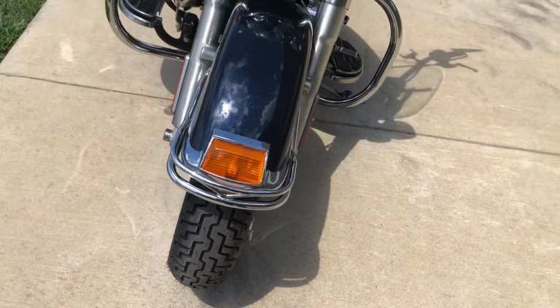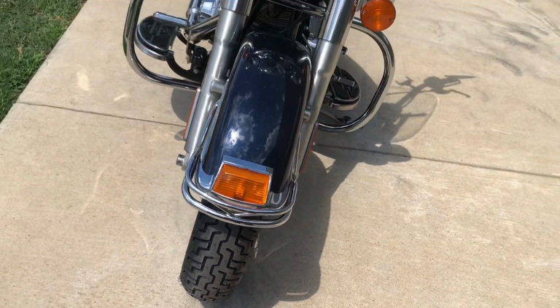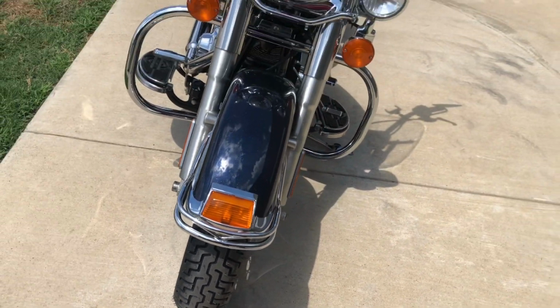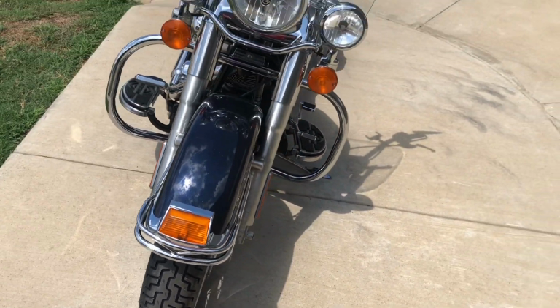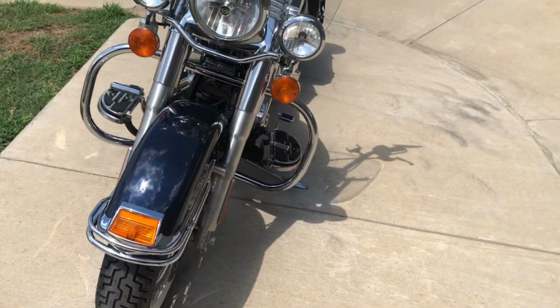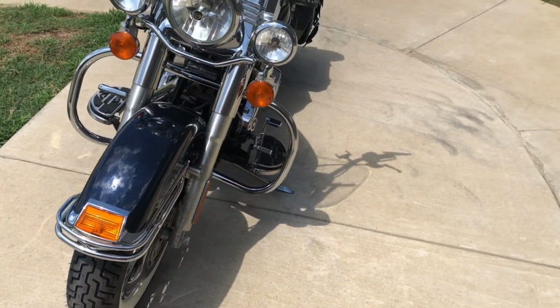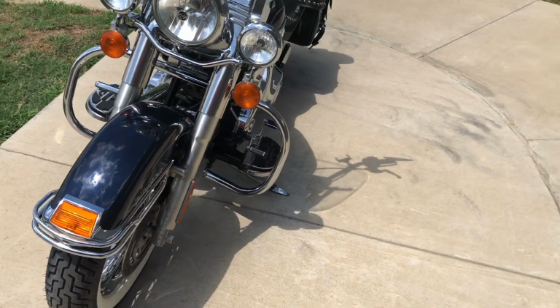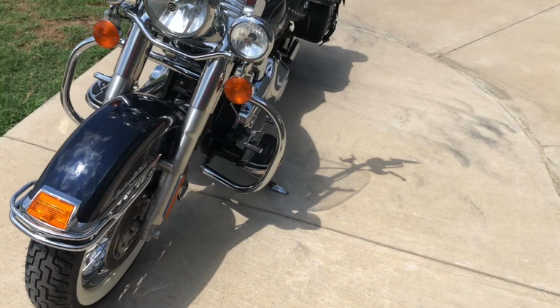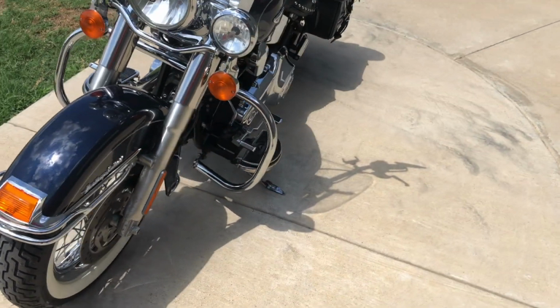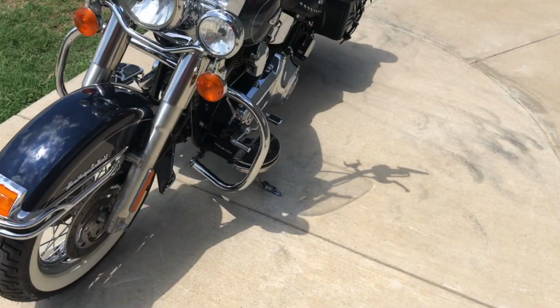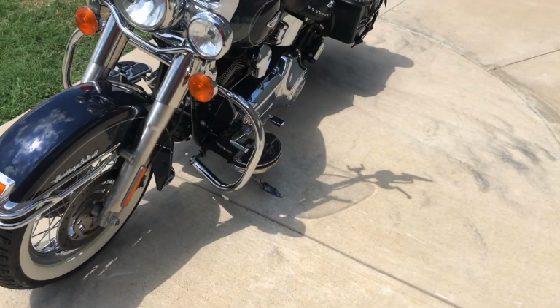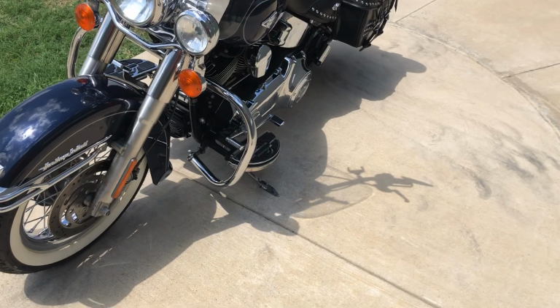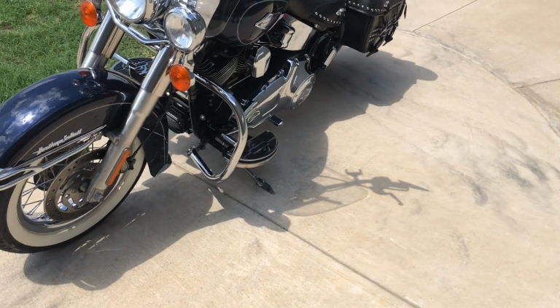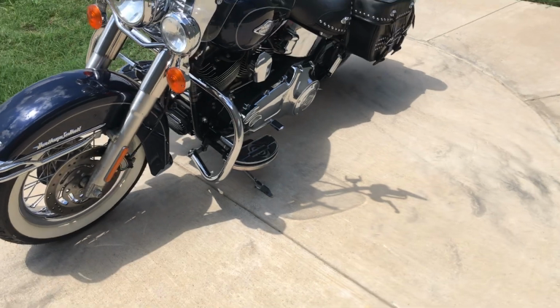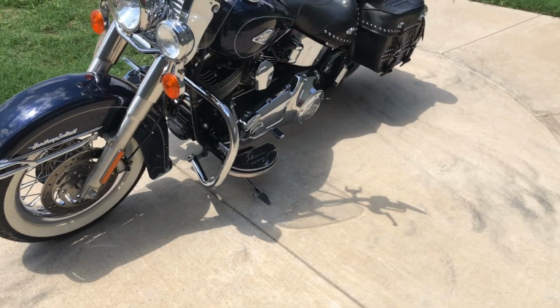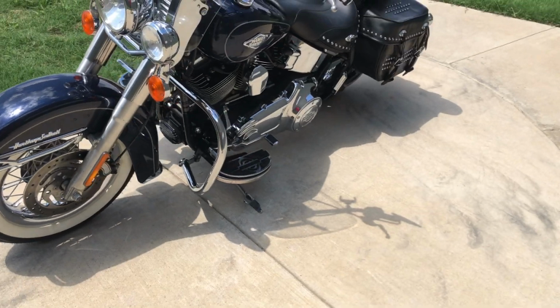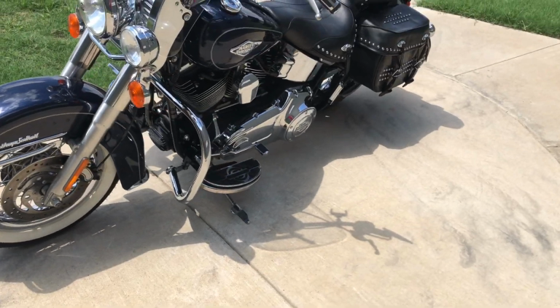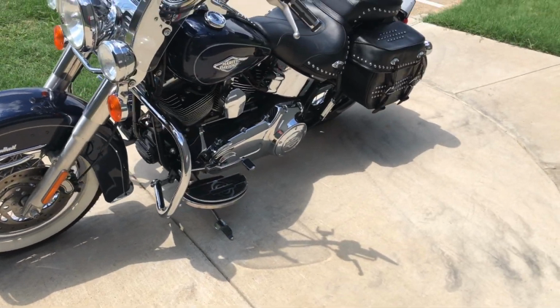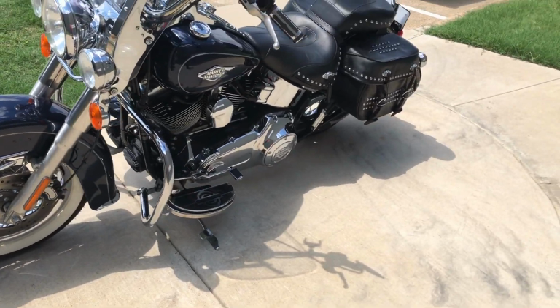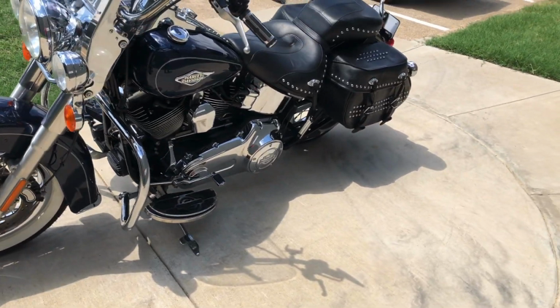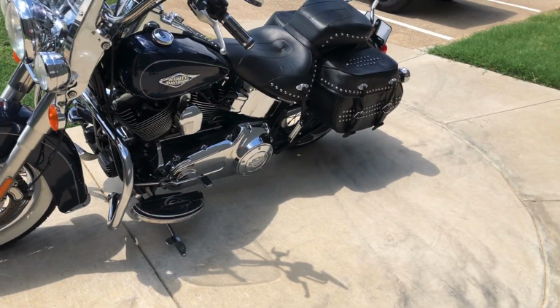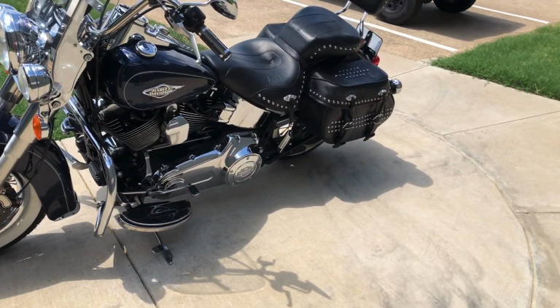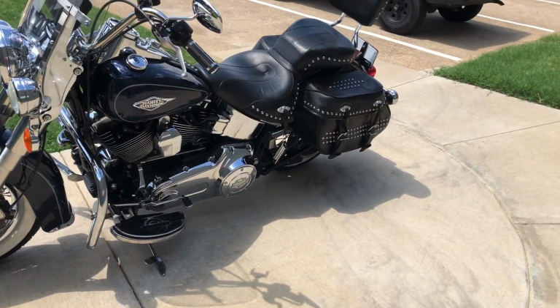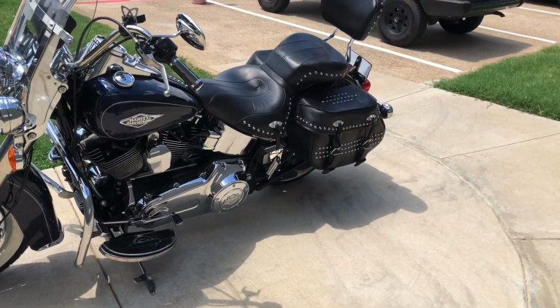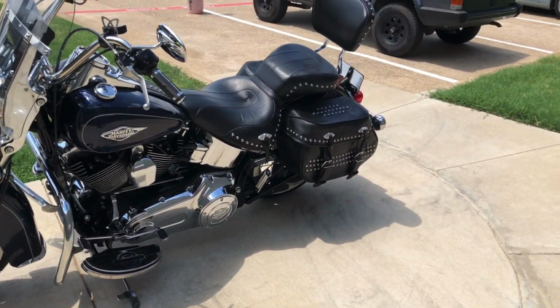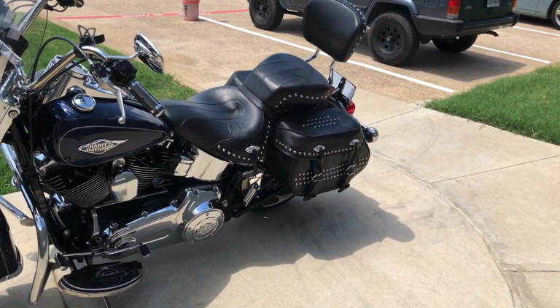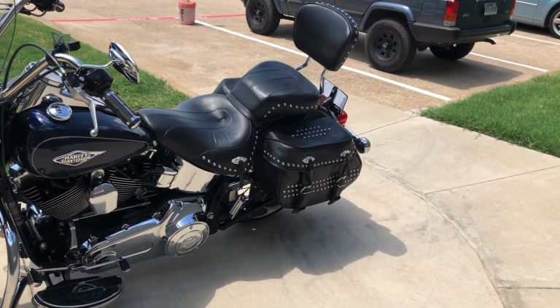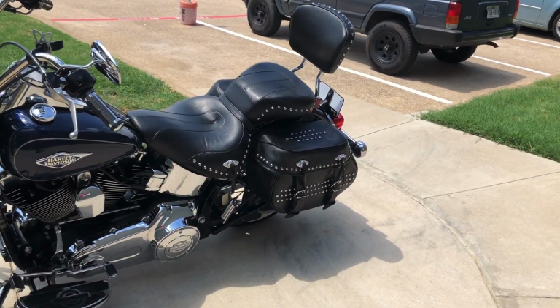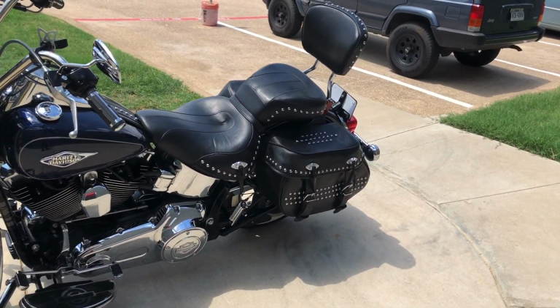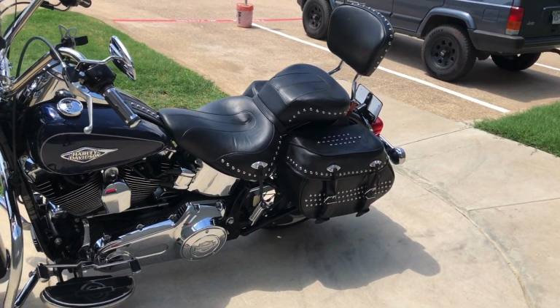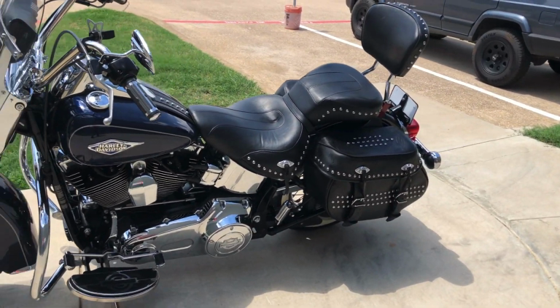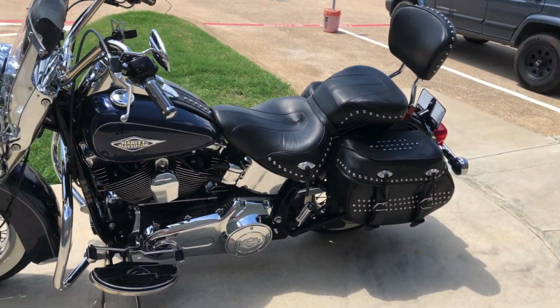It's got a heel-toe shifter, leather saddlebags, and a passenger backrest.